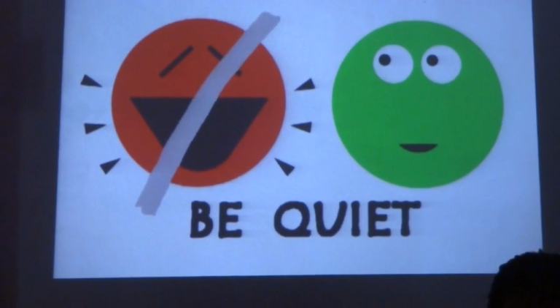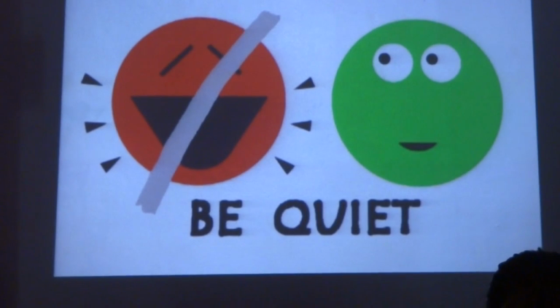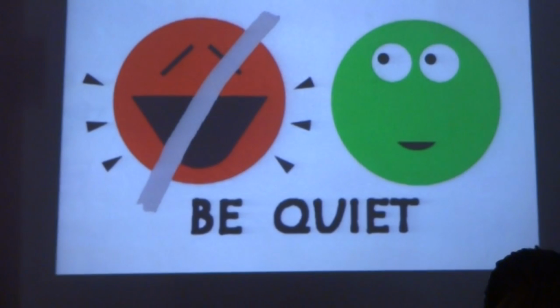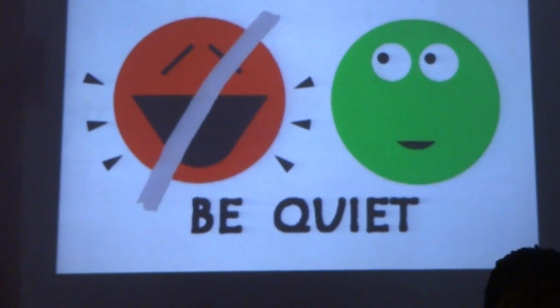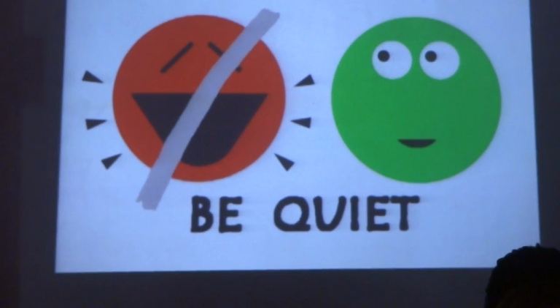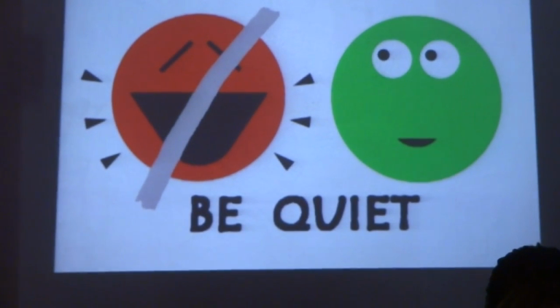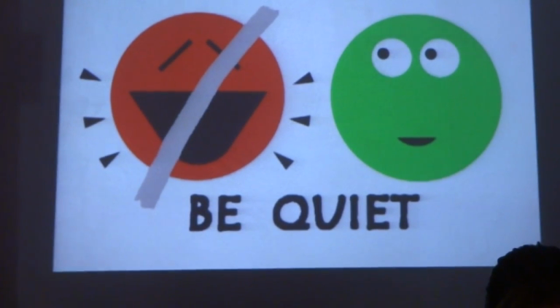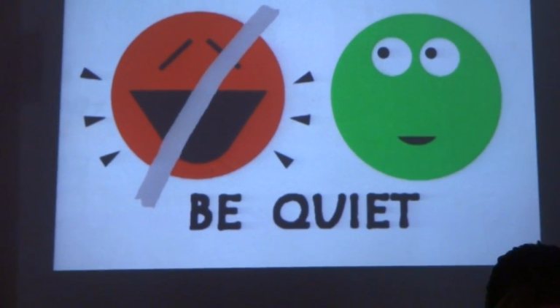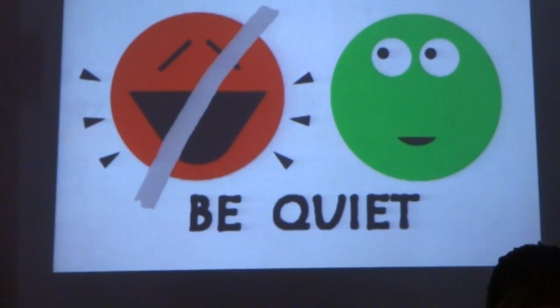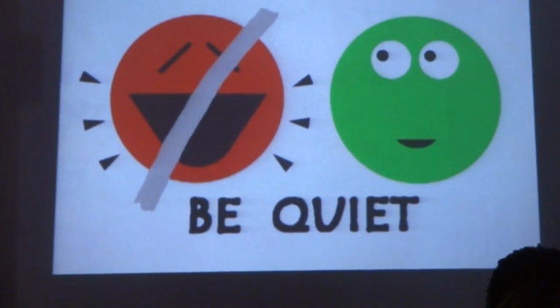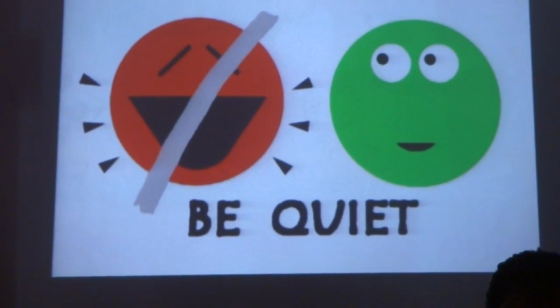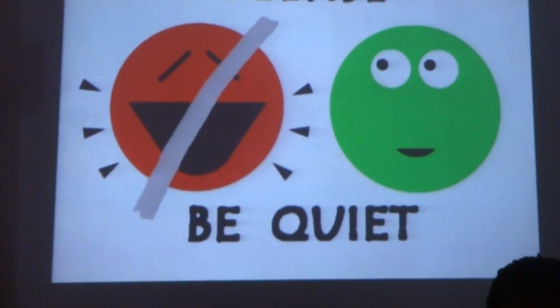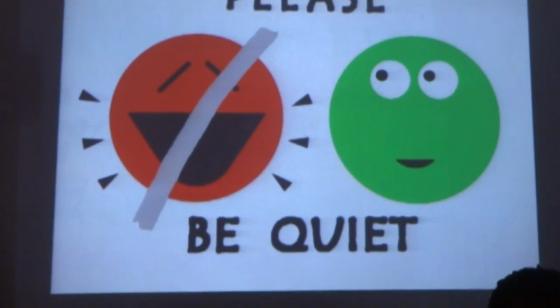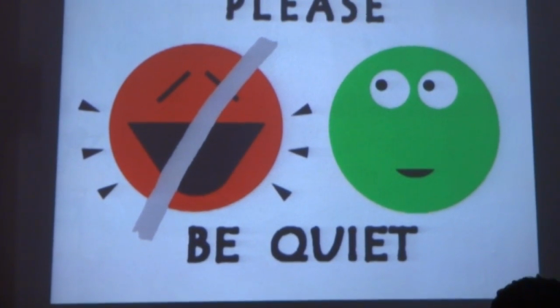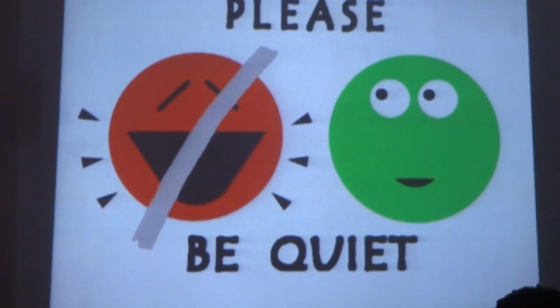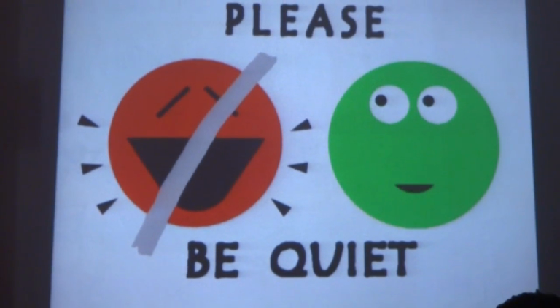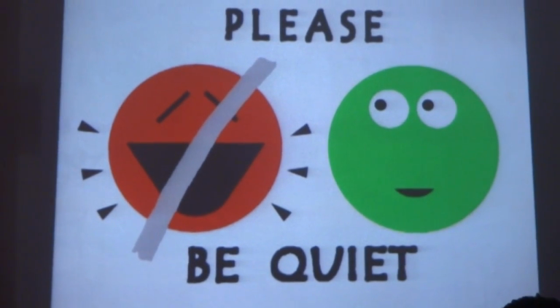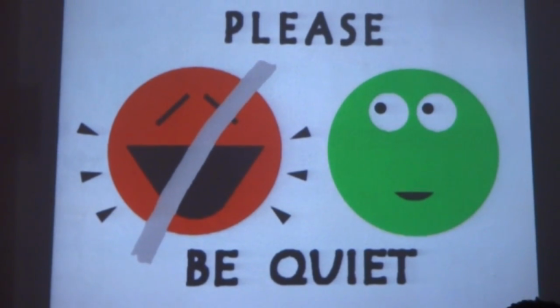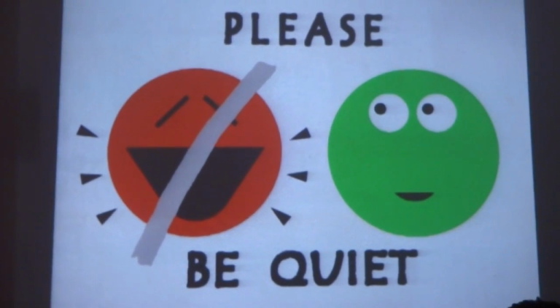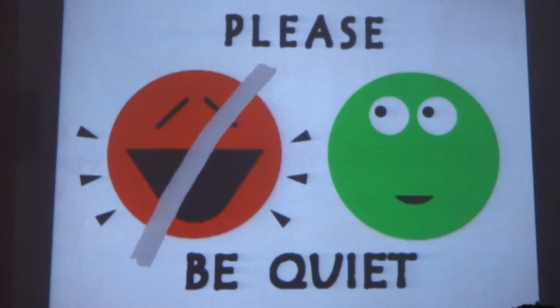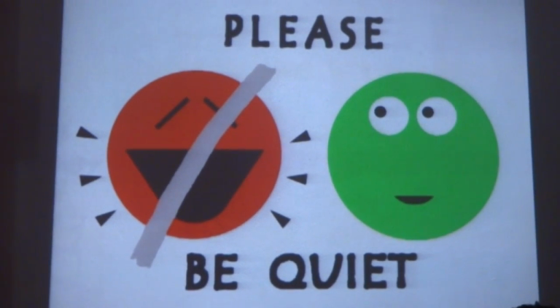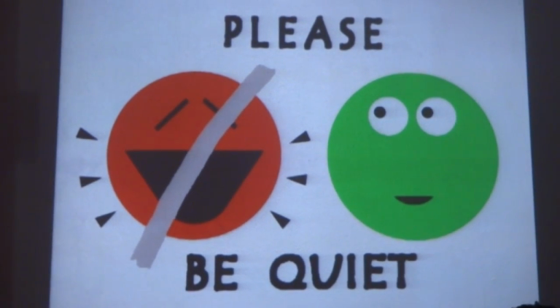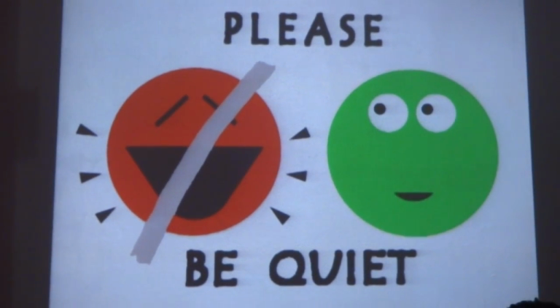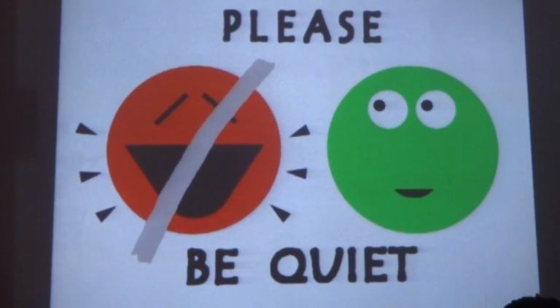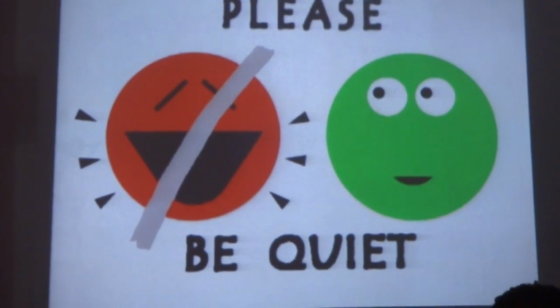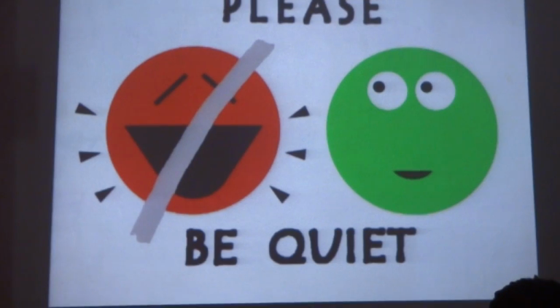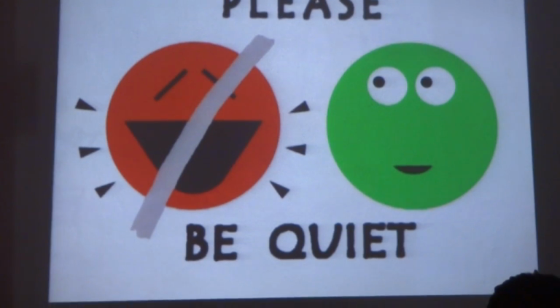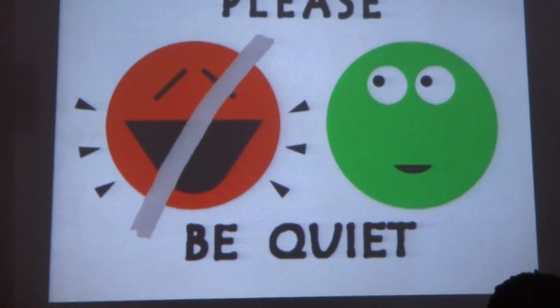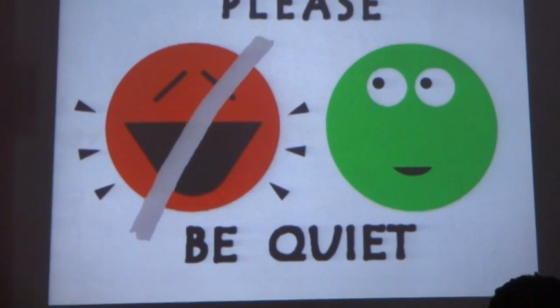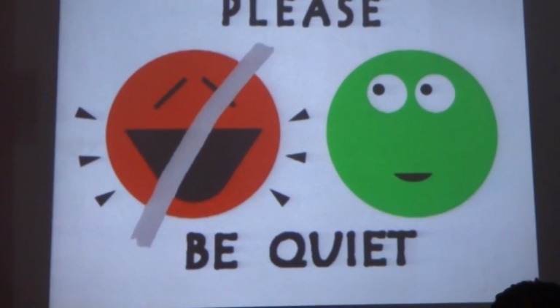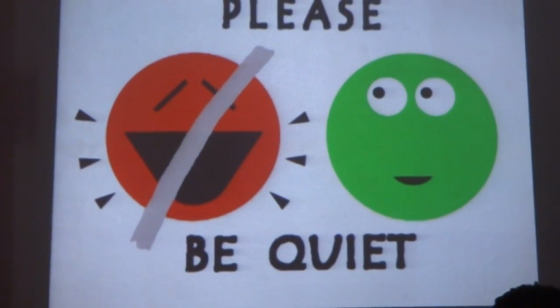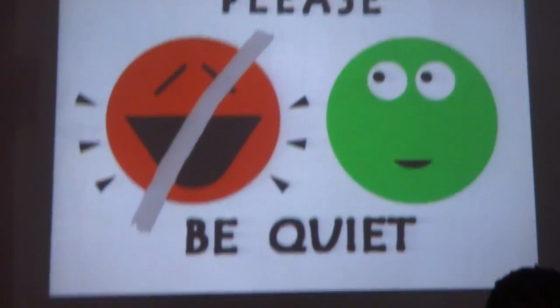In the treehouses and in the forest, please try to keep quiet, as your noises will scare your animal hosts.